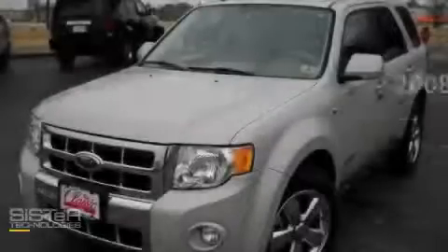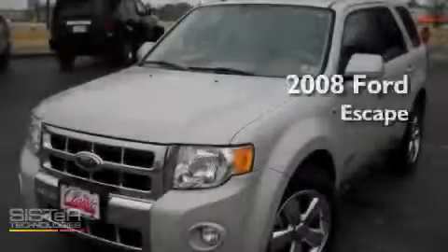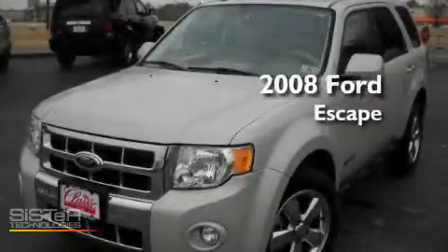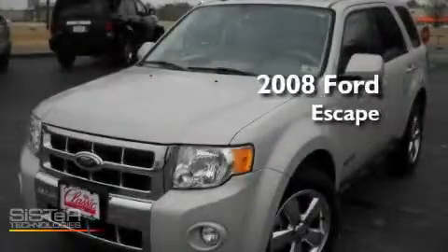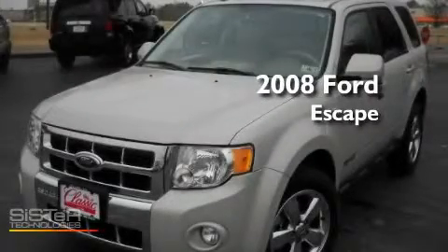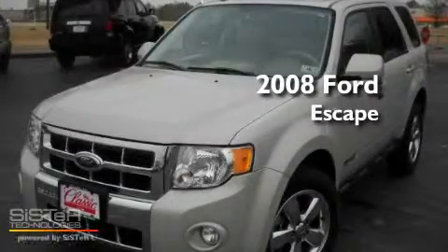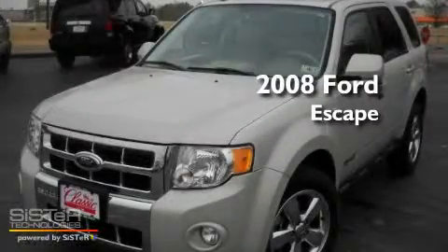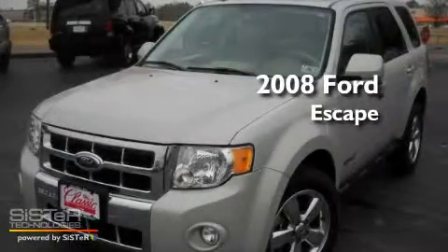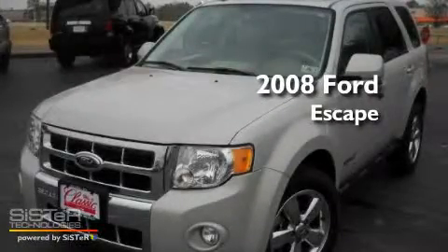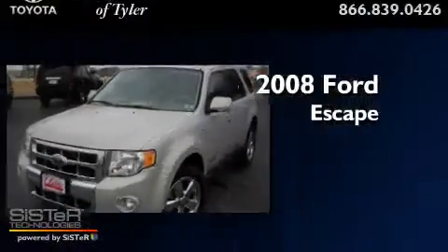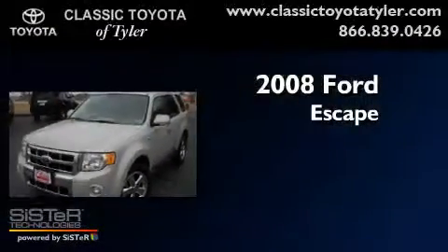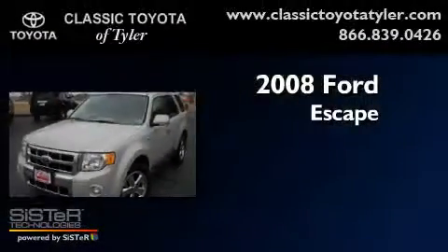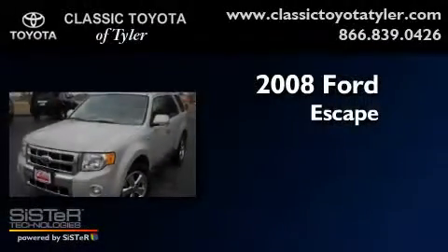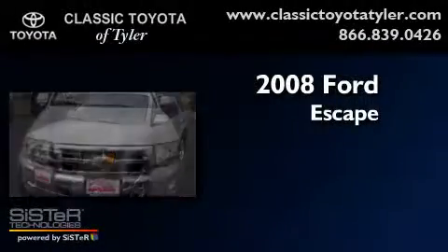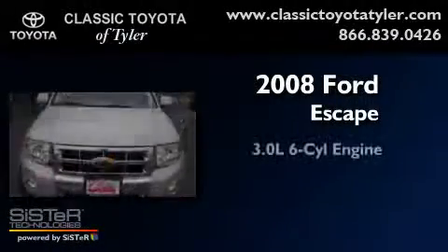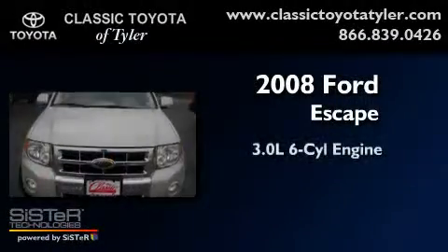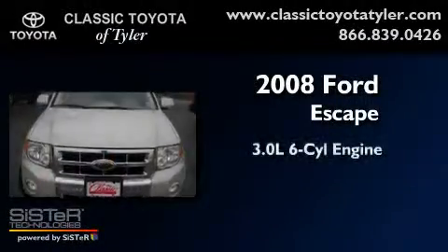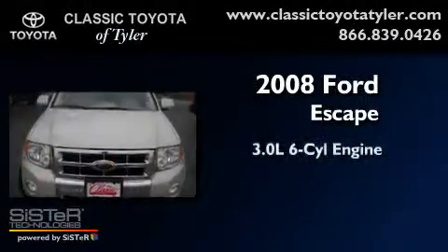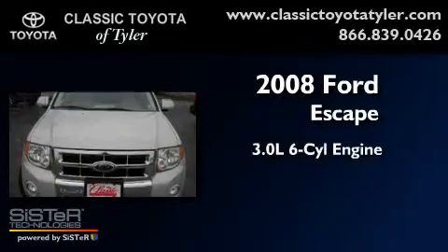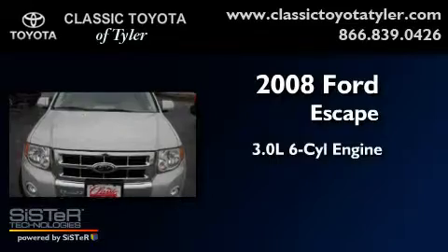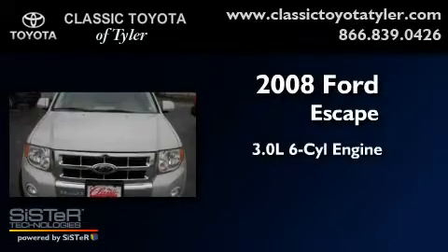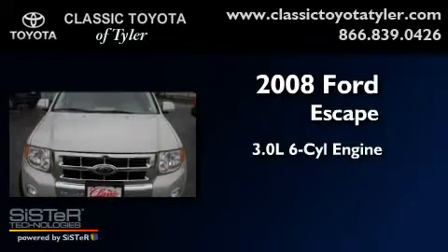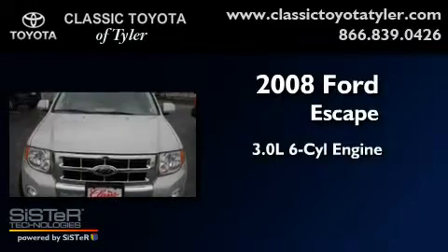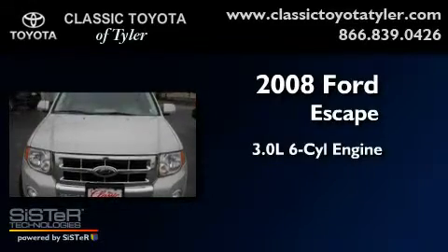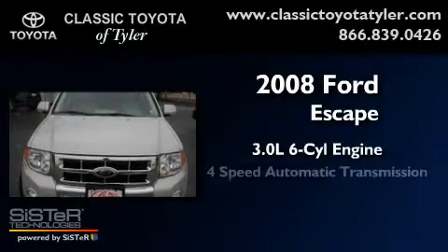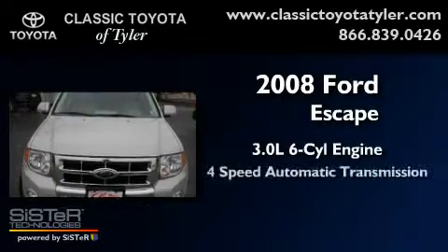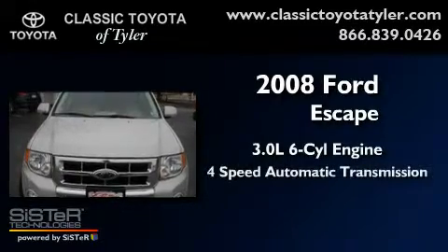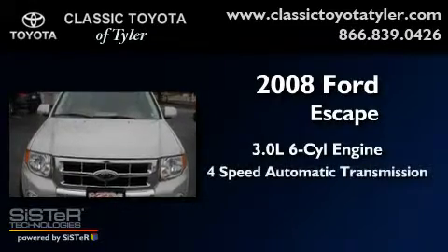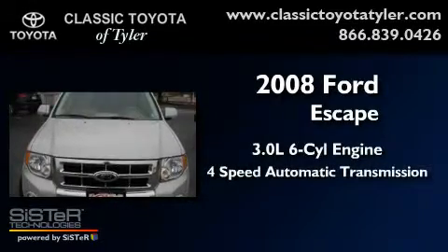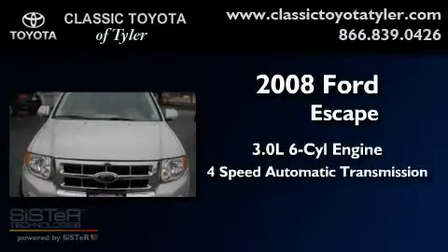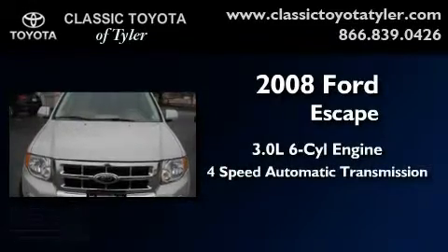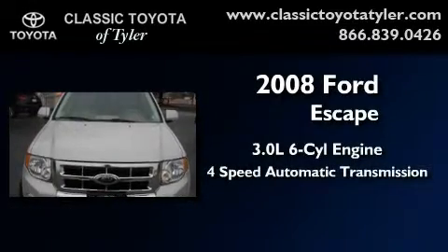This is a 2008 Ford Escape. It has a 3.0-liter six-cylinder engine and a four-speed automatic transmission.